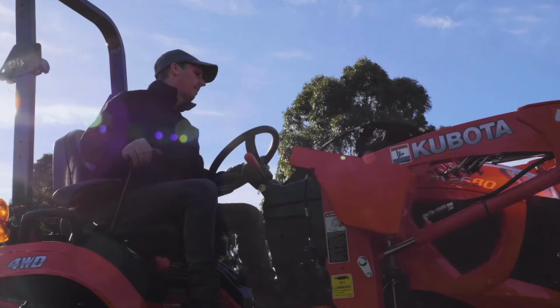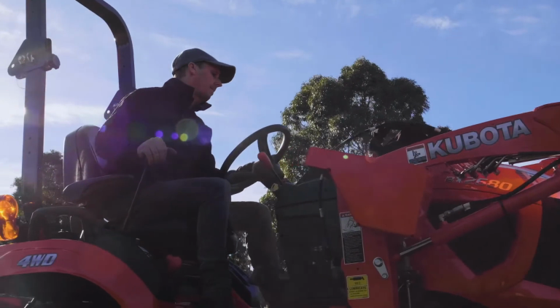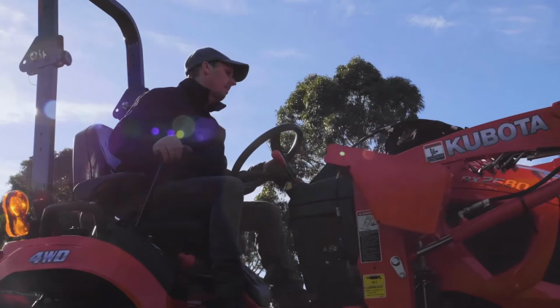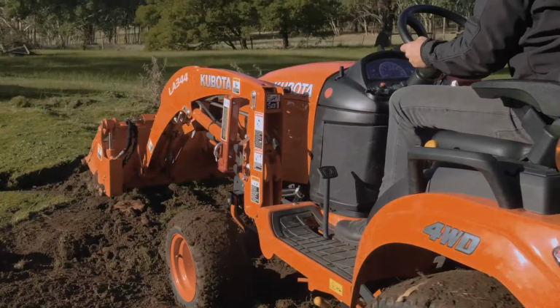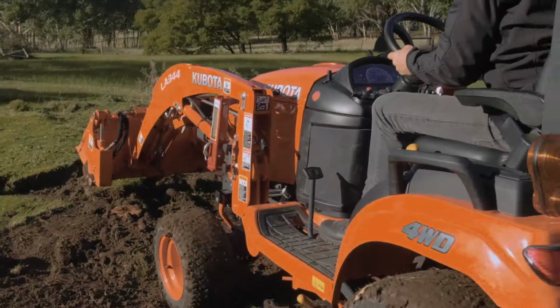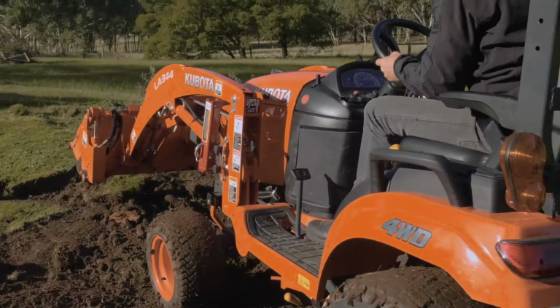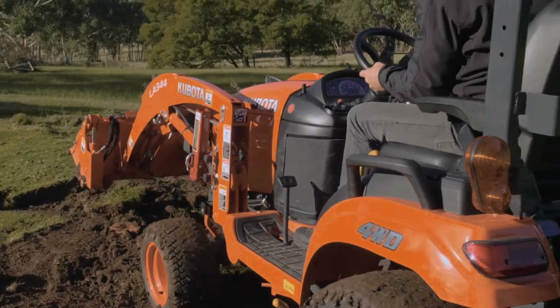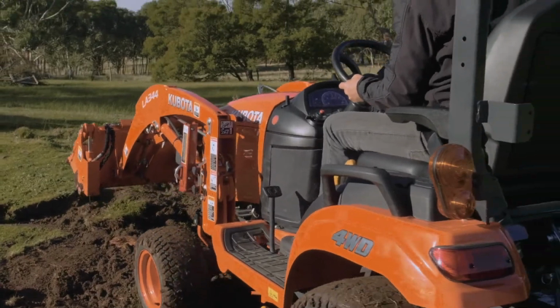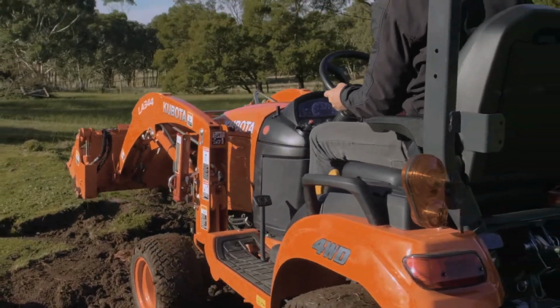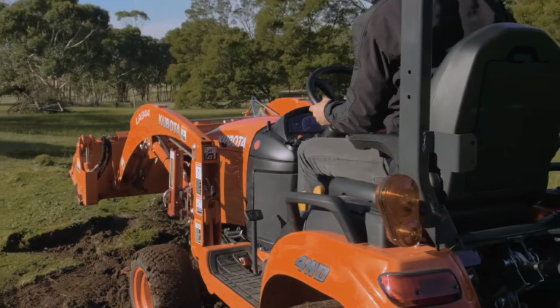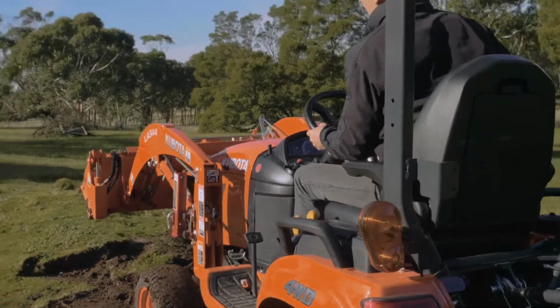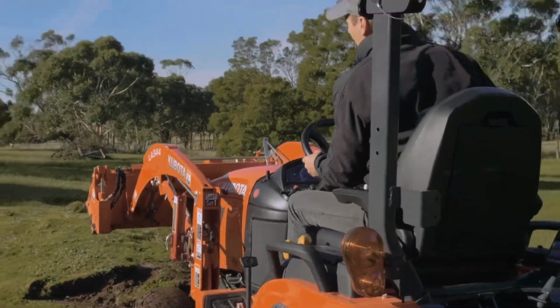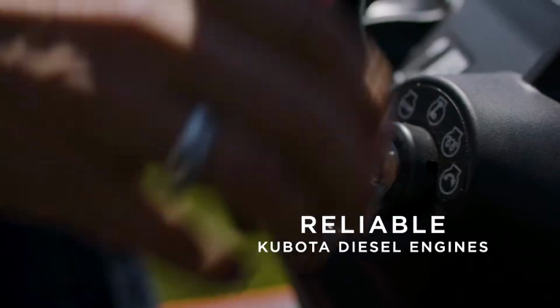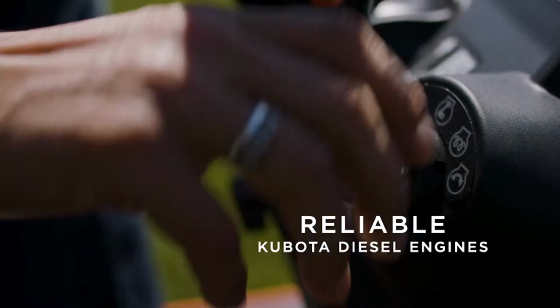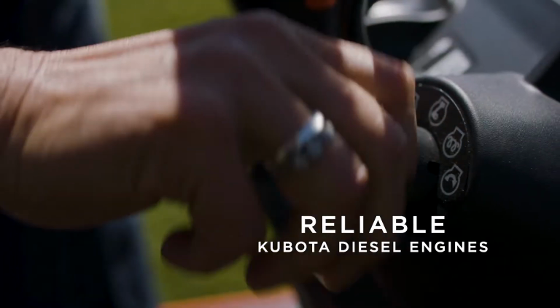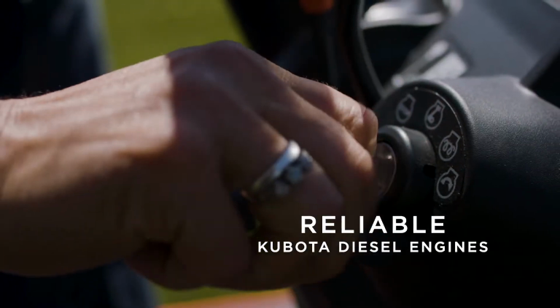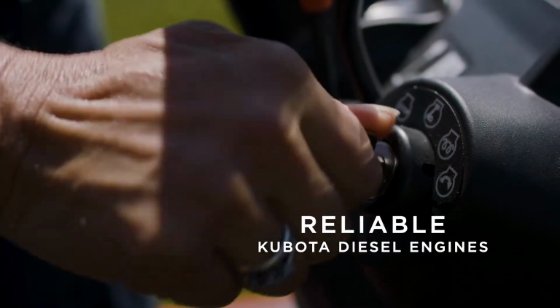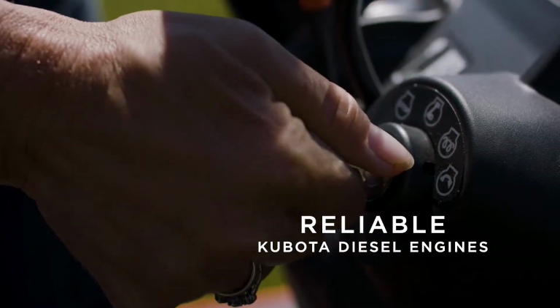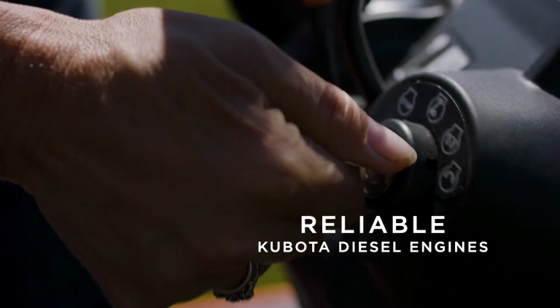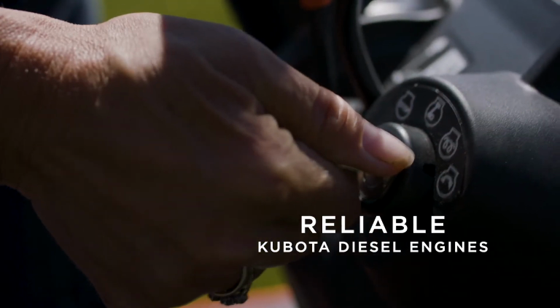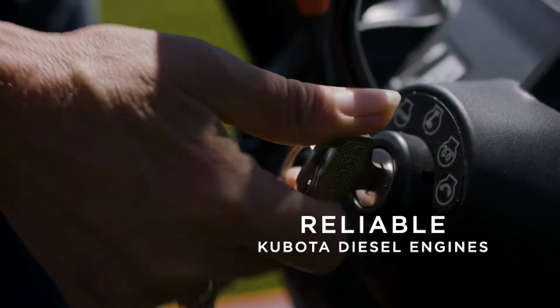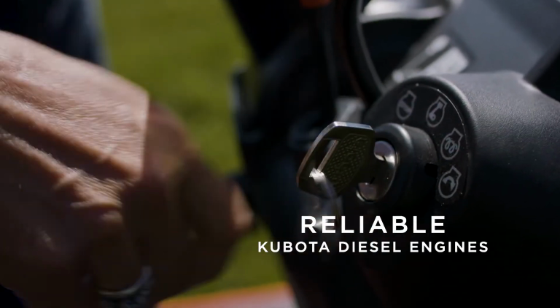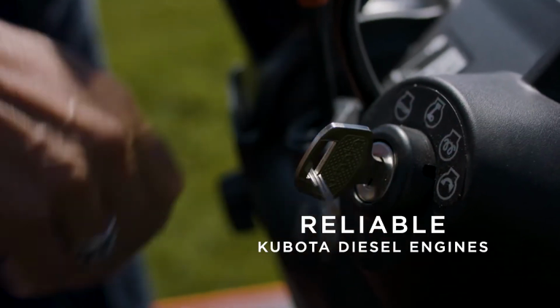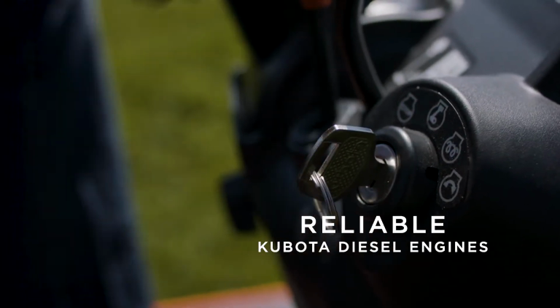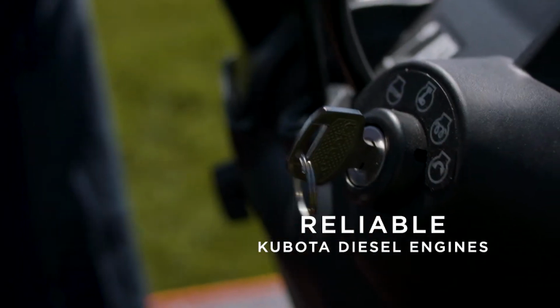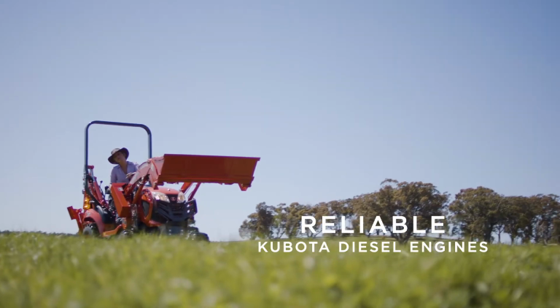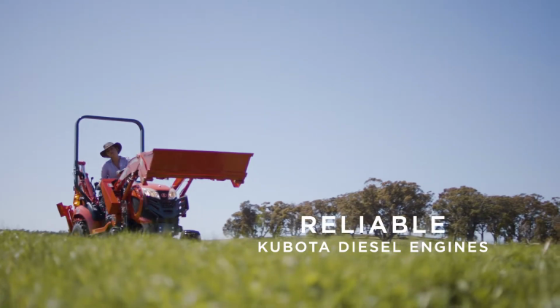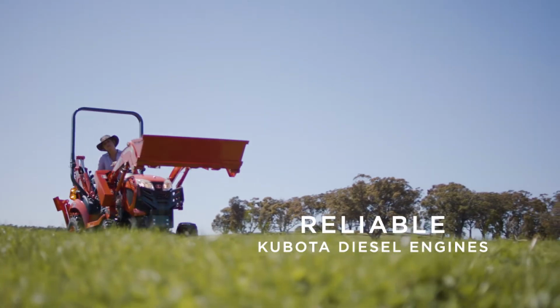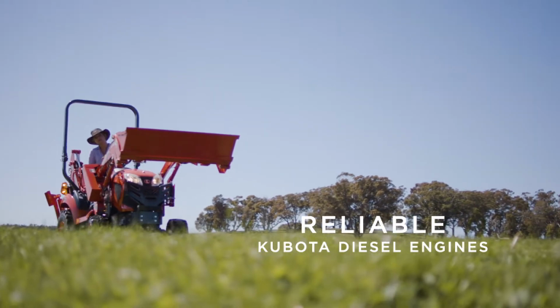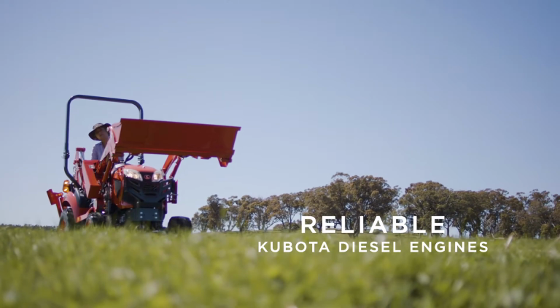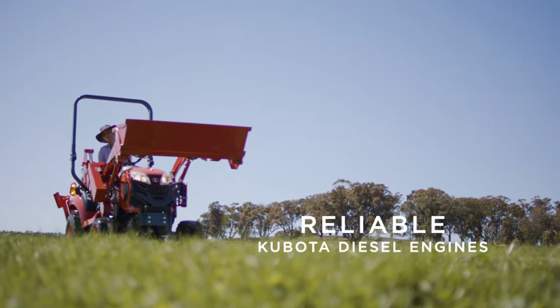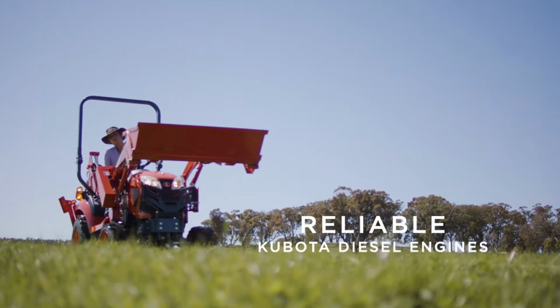Each model in the BX series is built from the ground up by Kubota, including their engines, which are recognised worldwide for their performance and reliability.